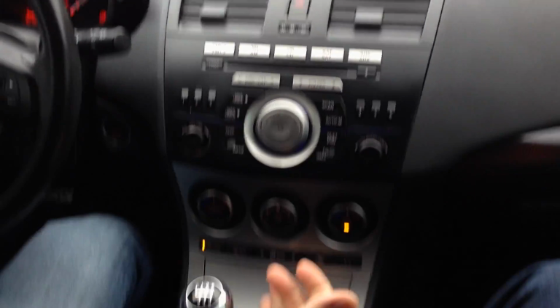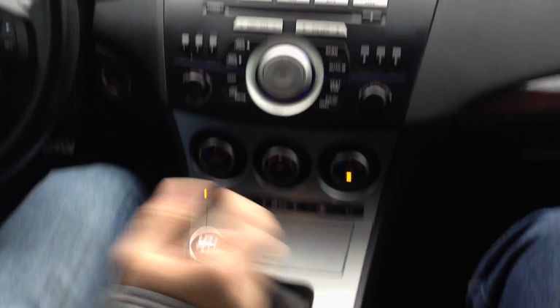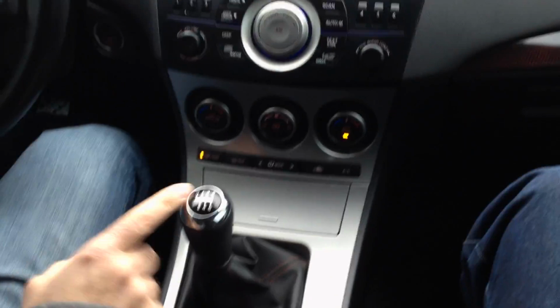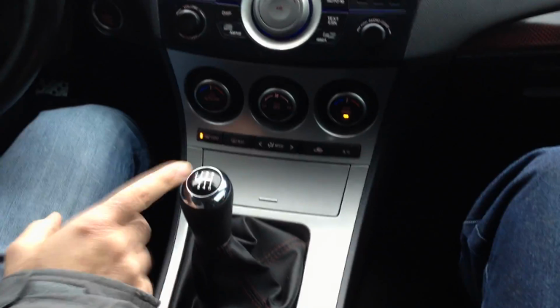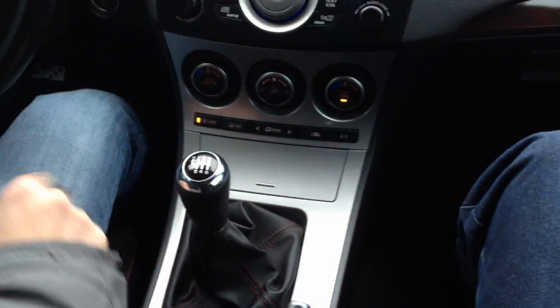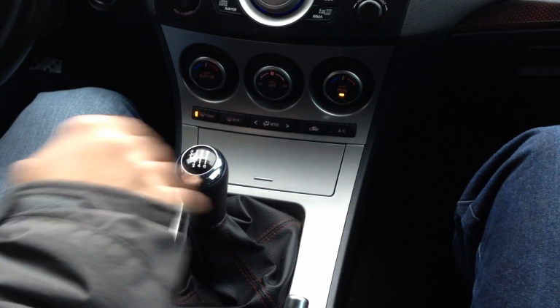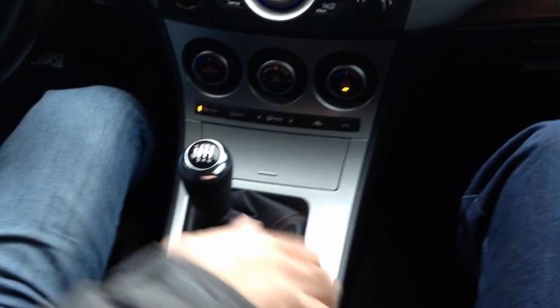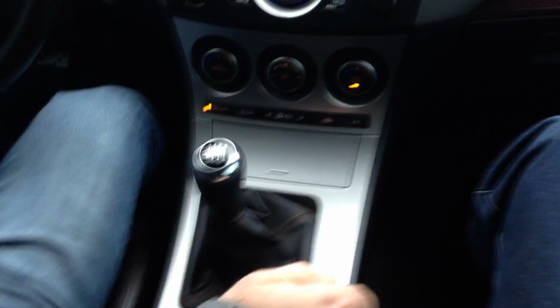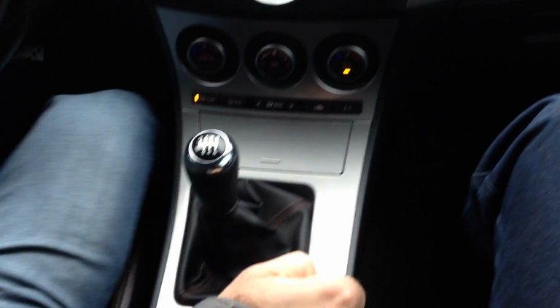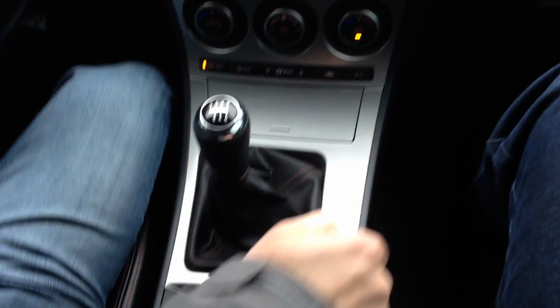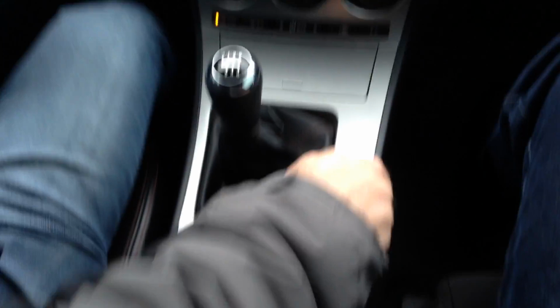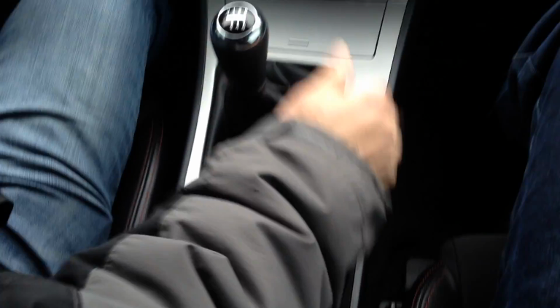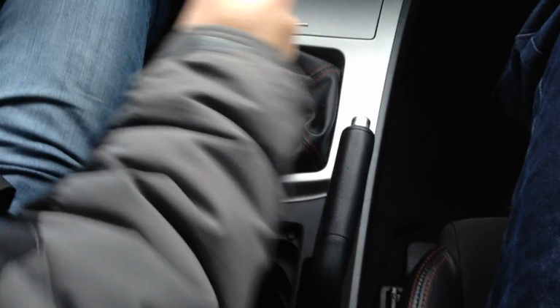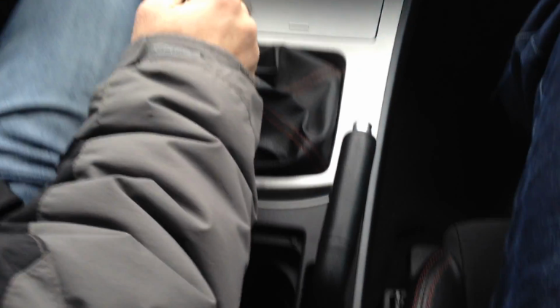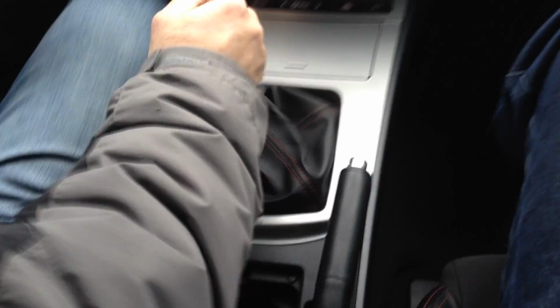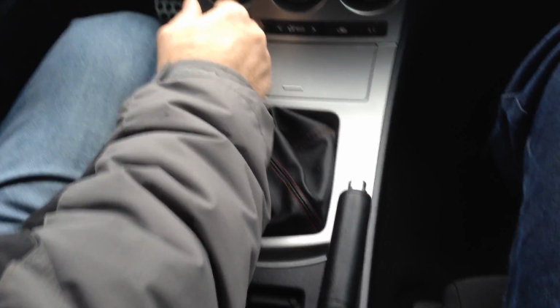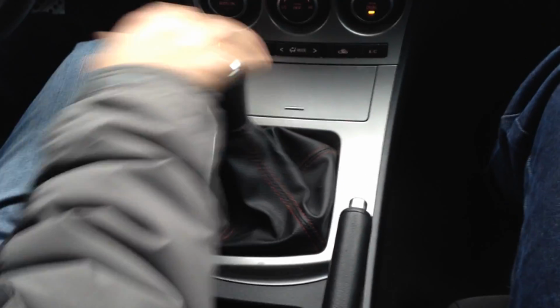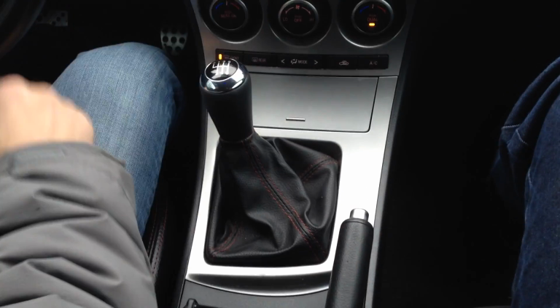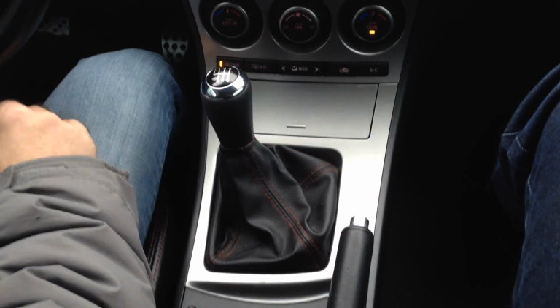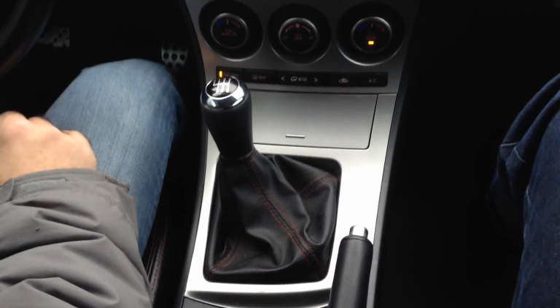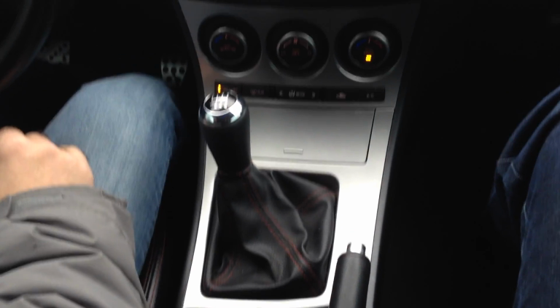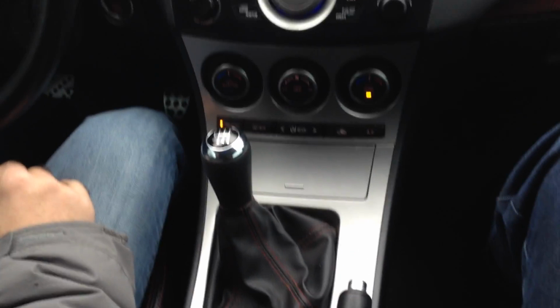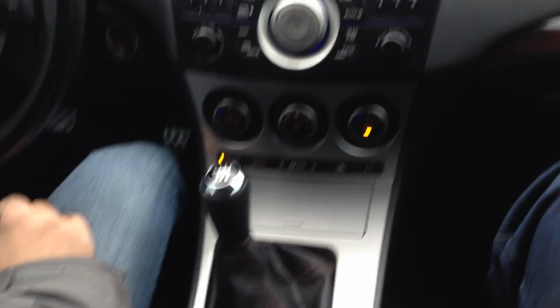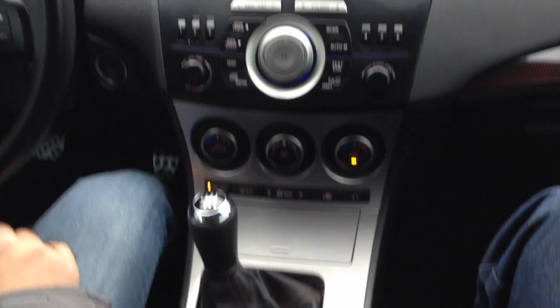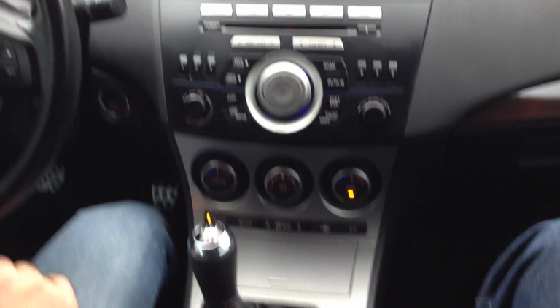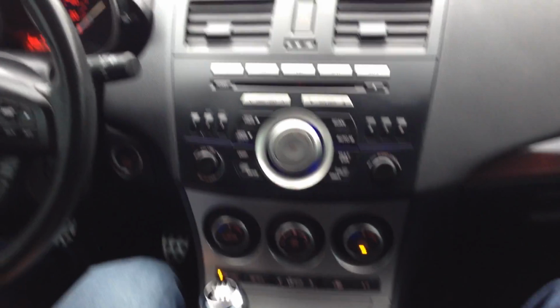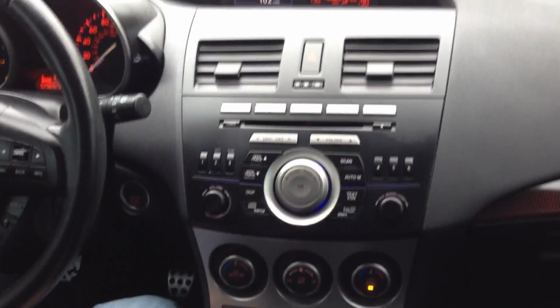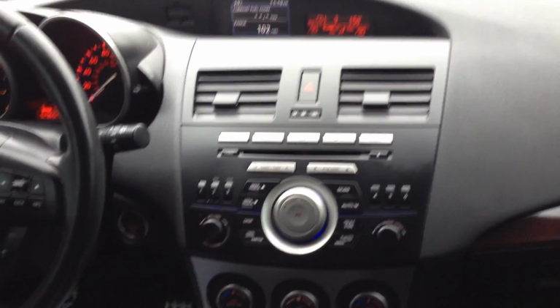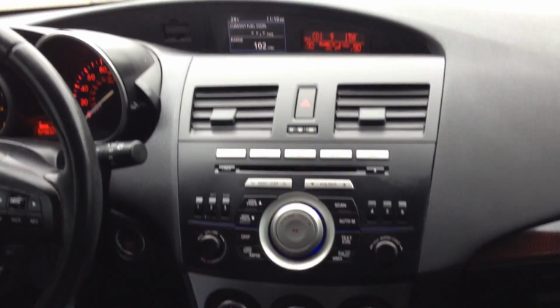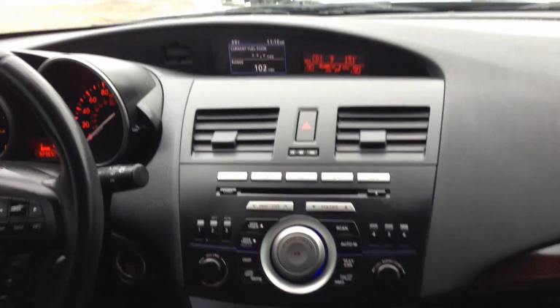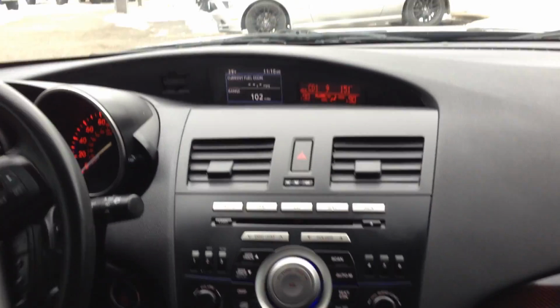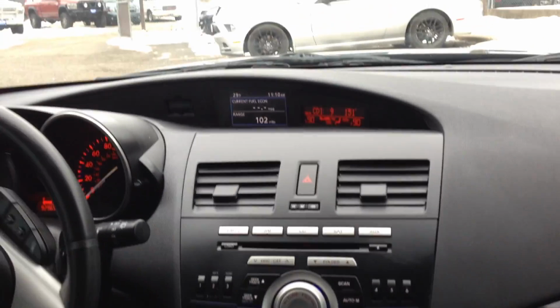Let's take you on a short test ride. It's a 6-speed manual — that's the only way you get the Speed version — and the clutch catches right where it's supposed to.